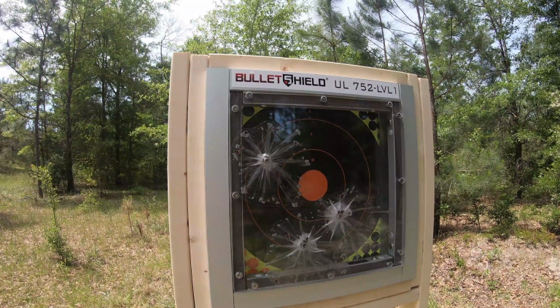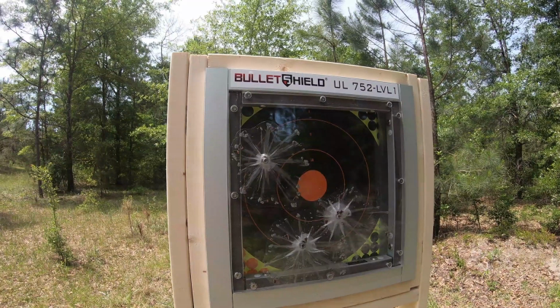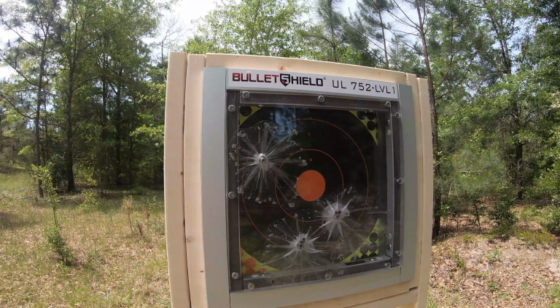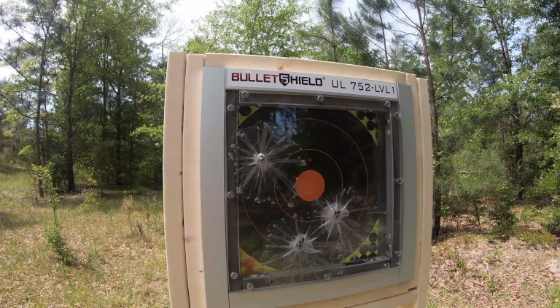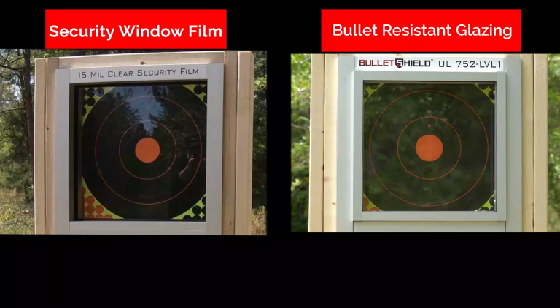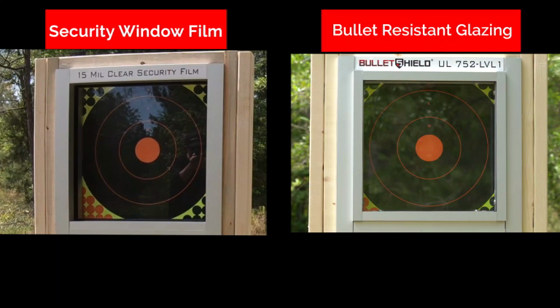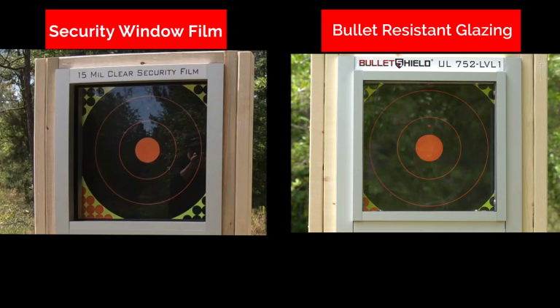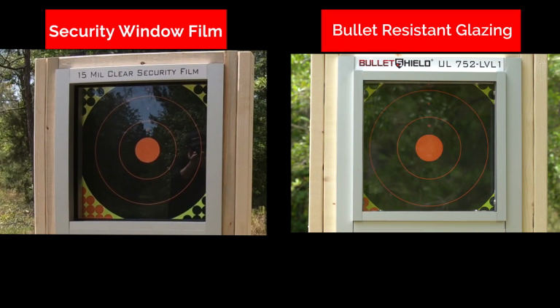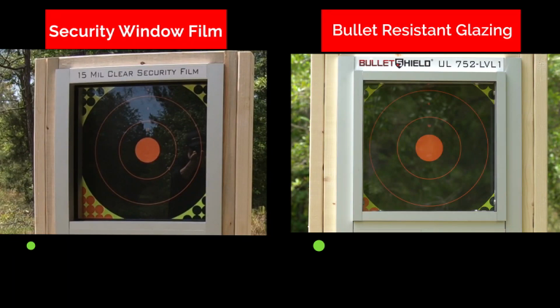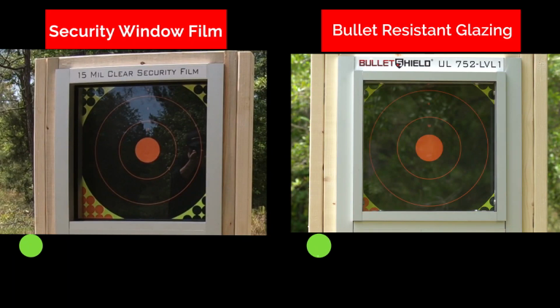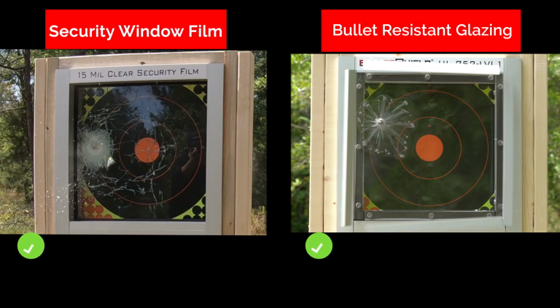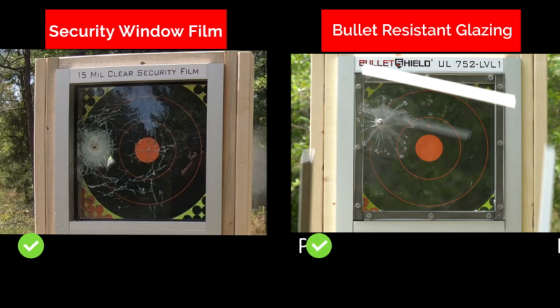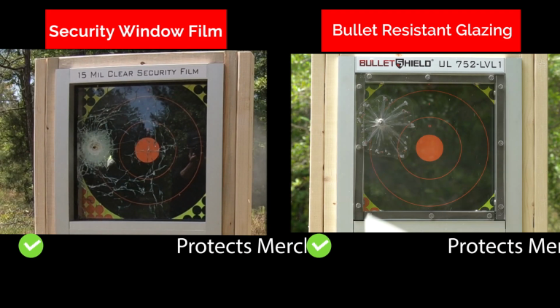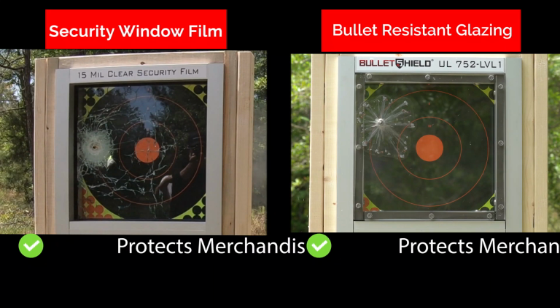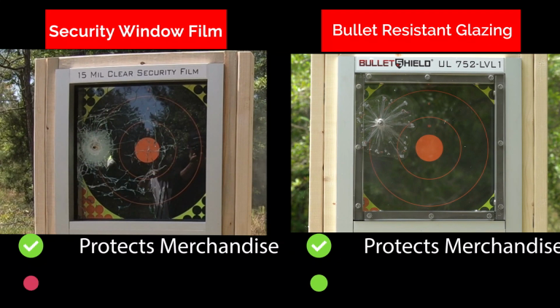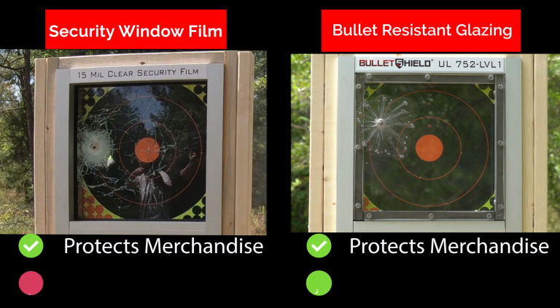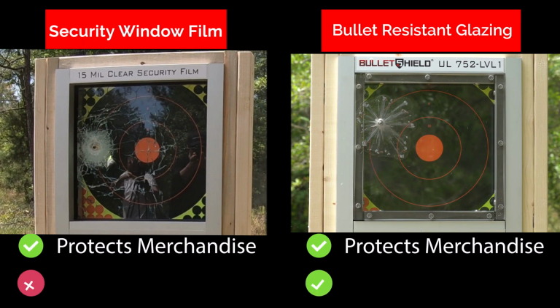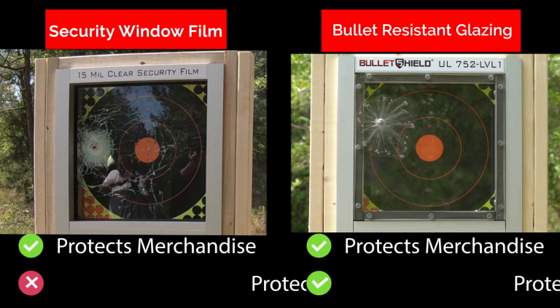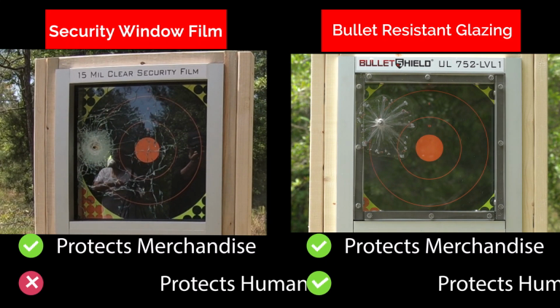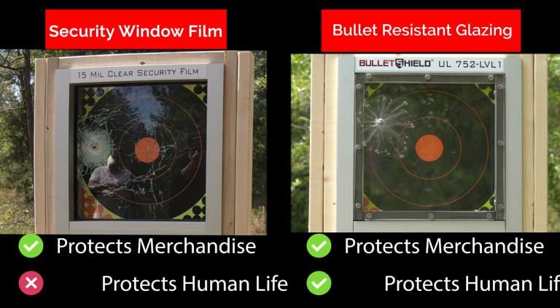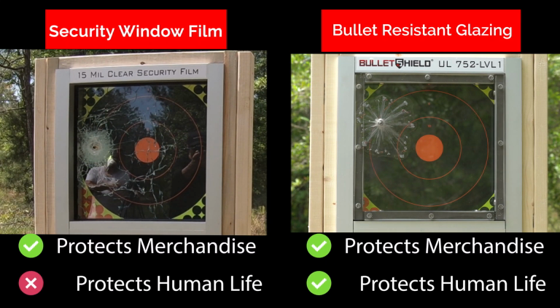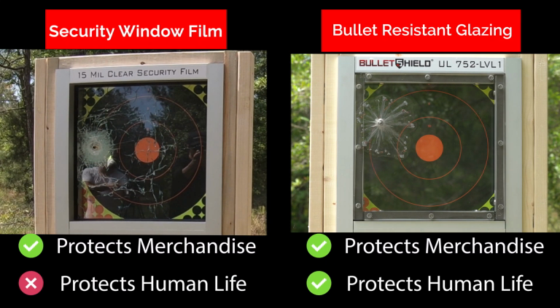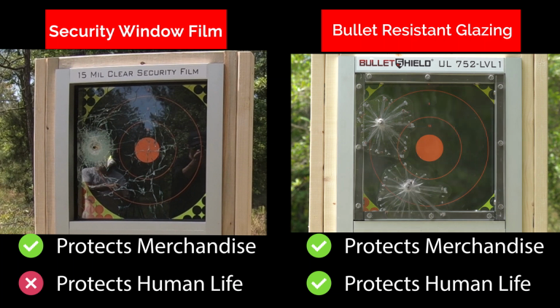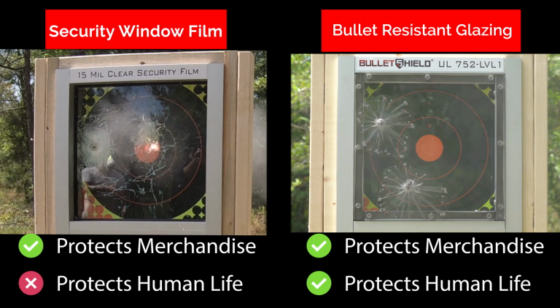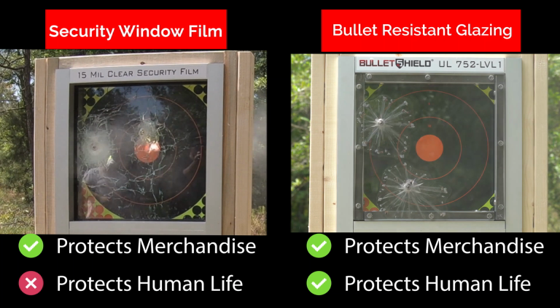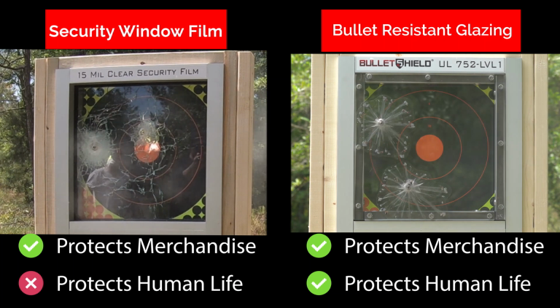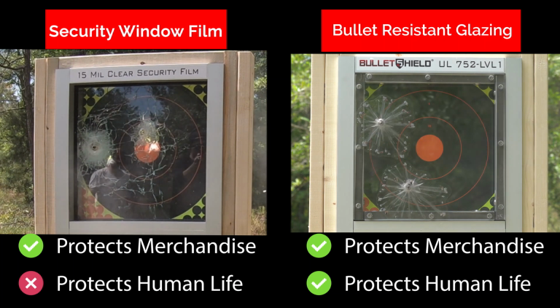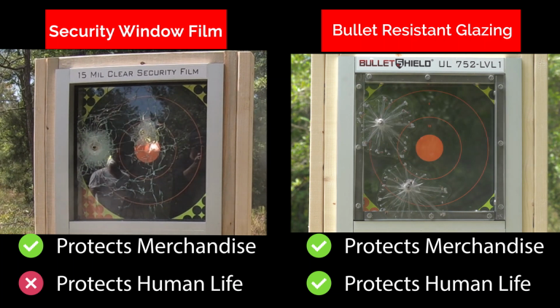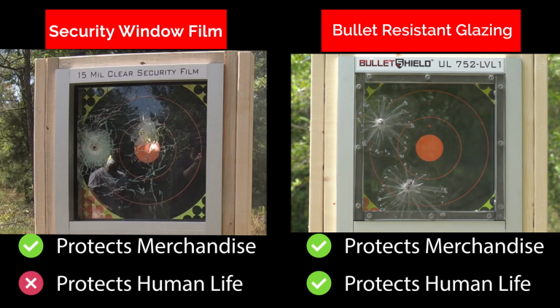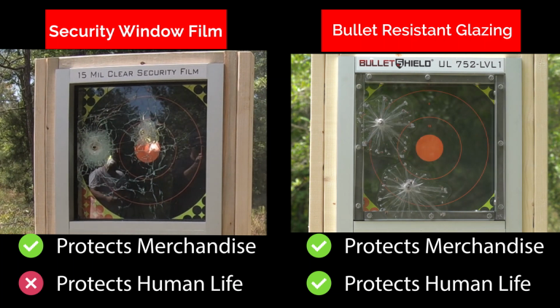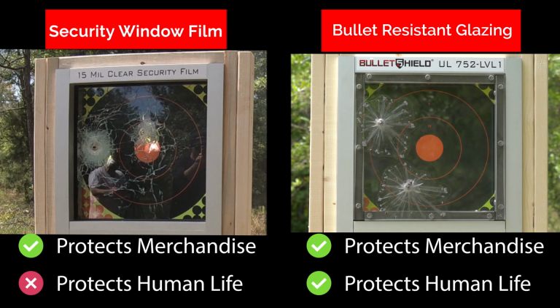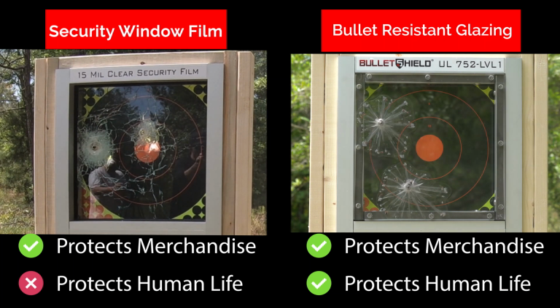Just remember: security window film protects merchandise. Bullet-resistant glazing protects merchandise and human life.